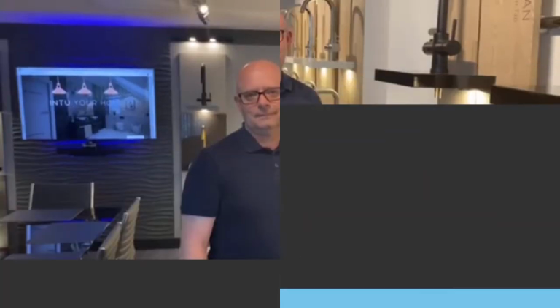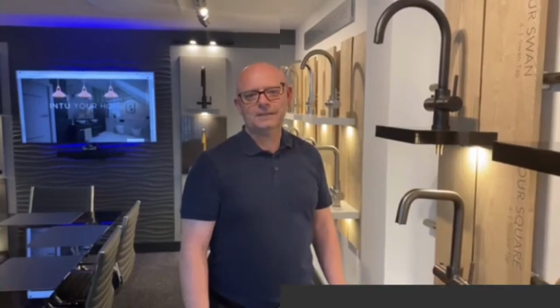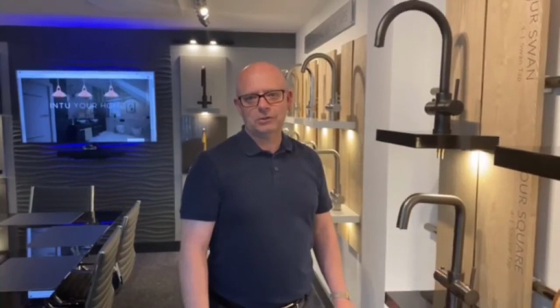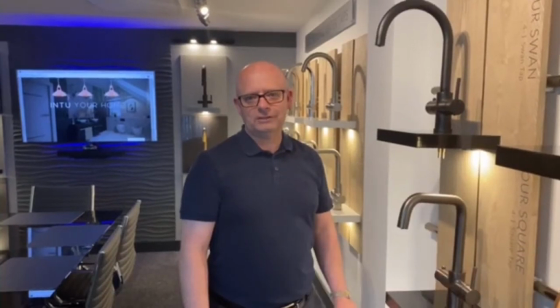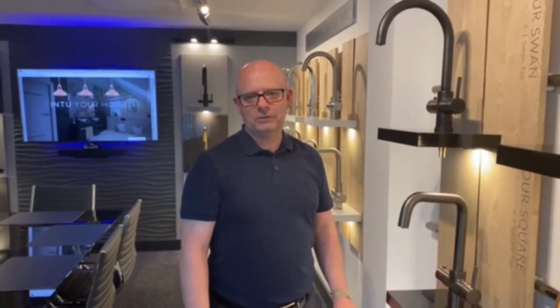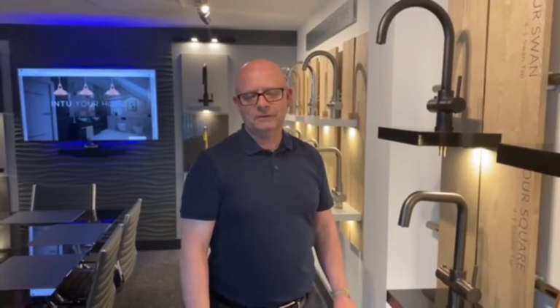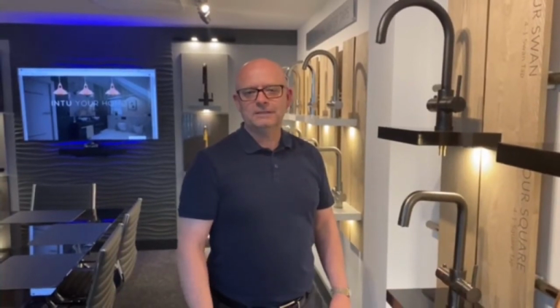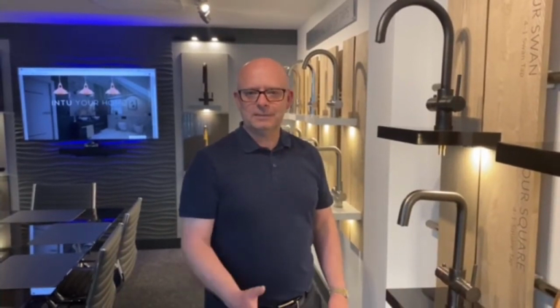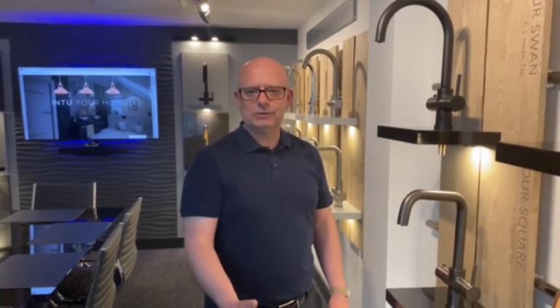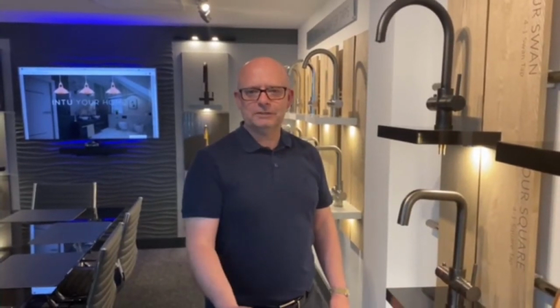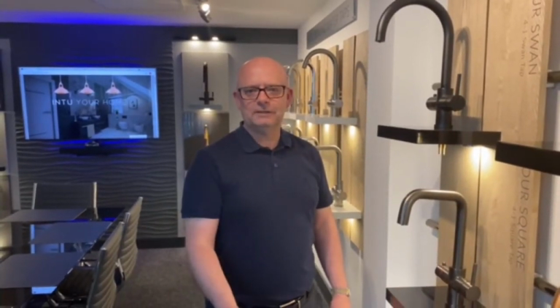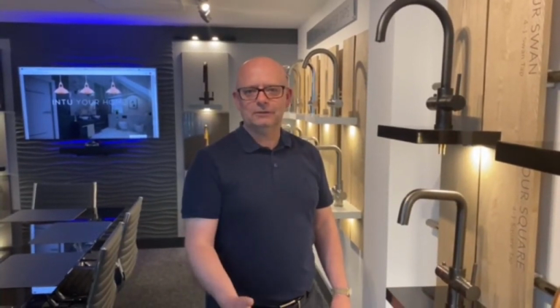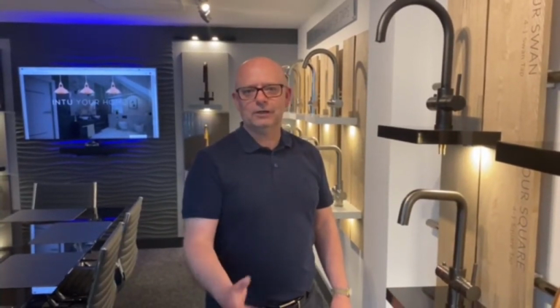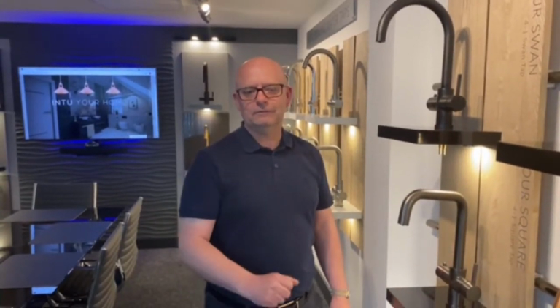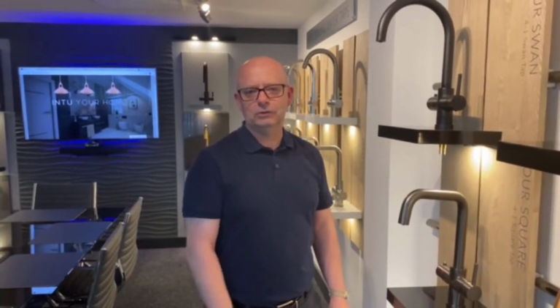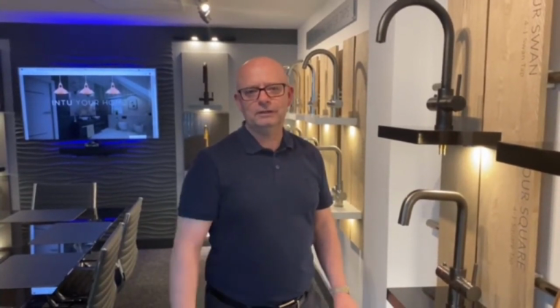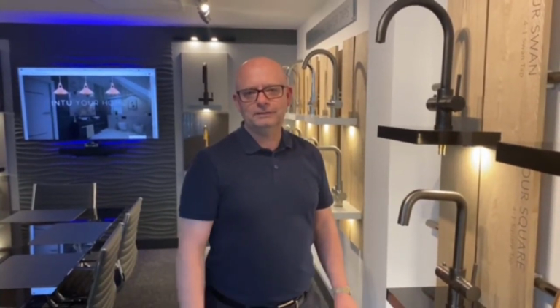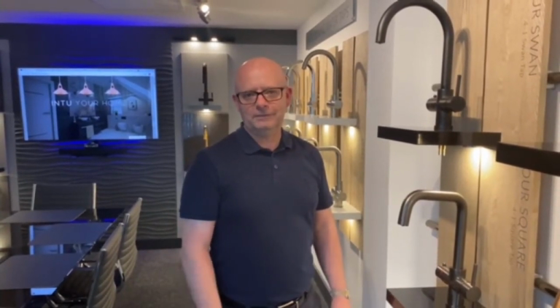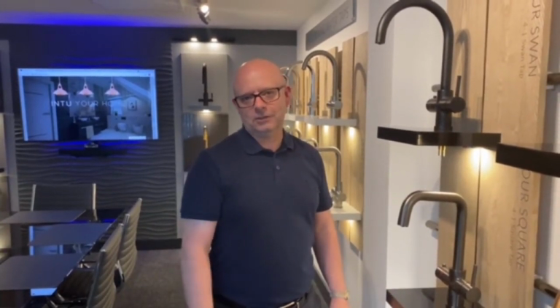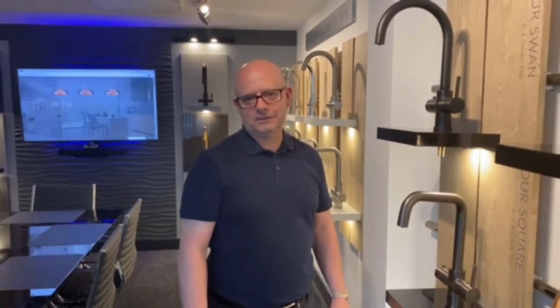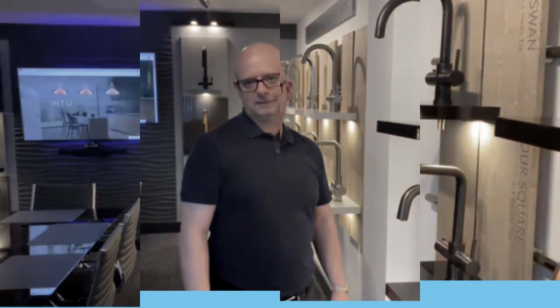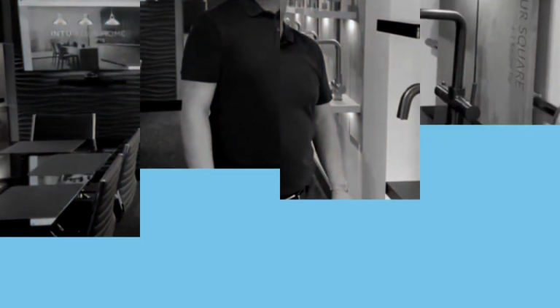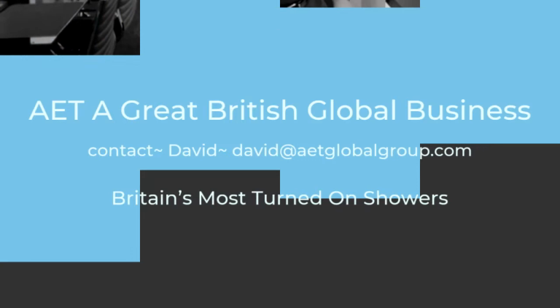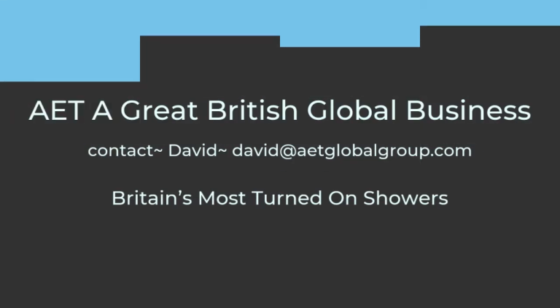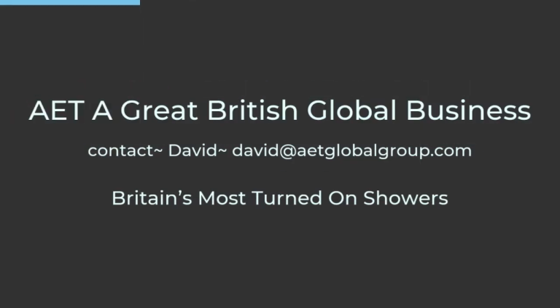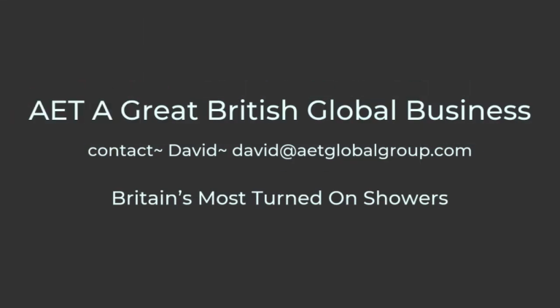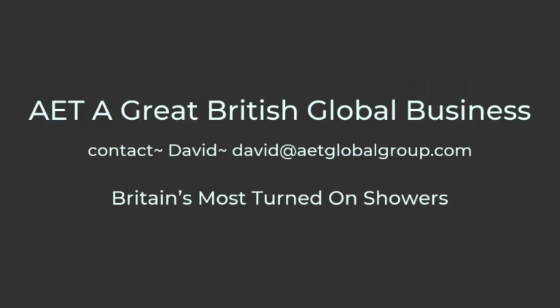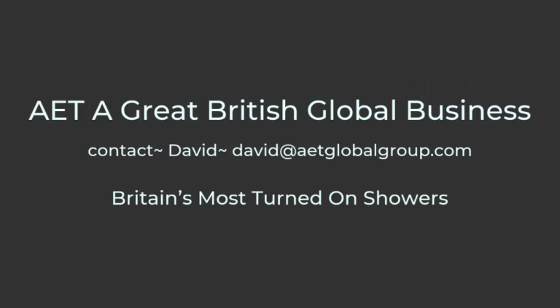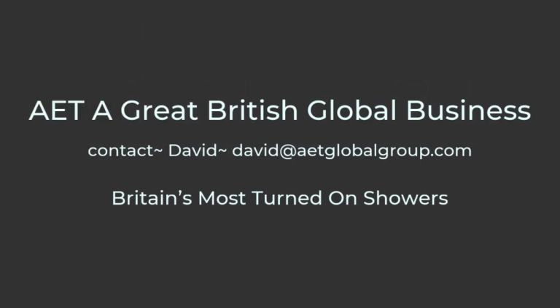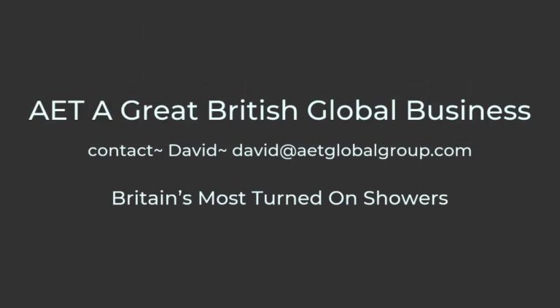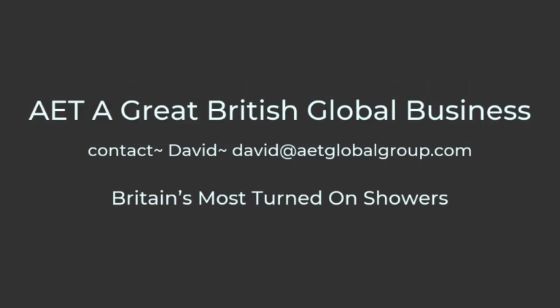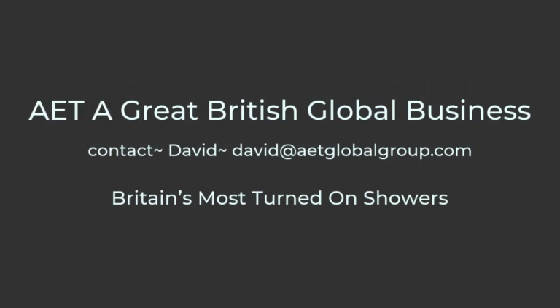Thanks for watching everyone. Stay posted and look out for more David Talks Technical videos.